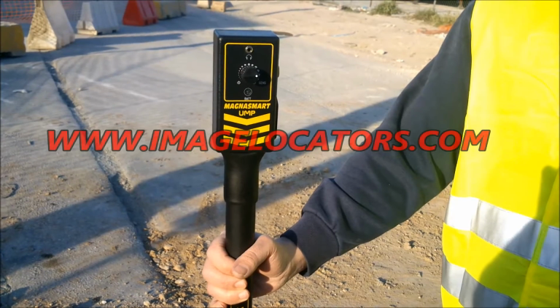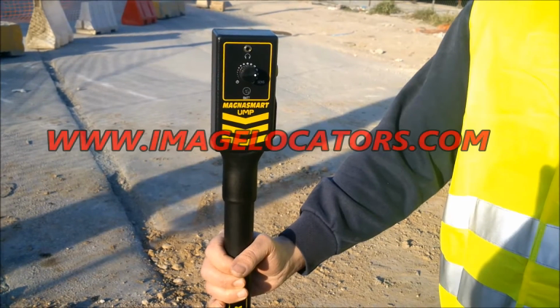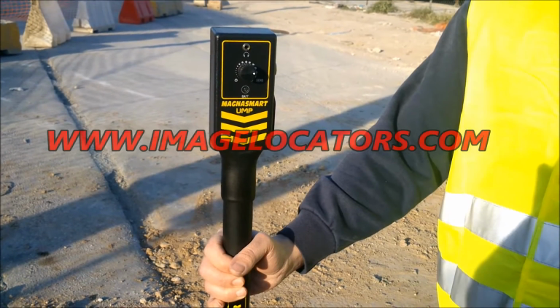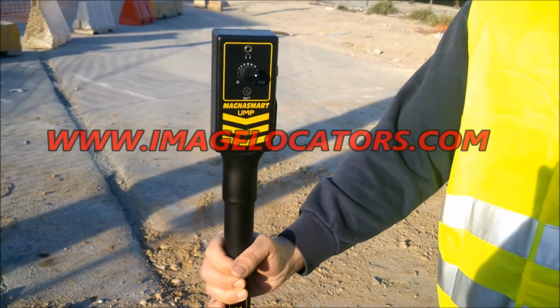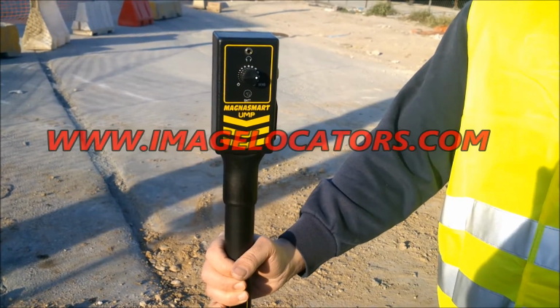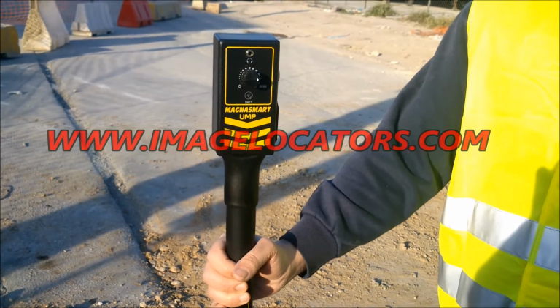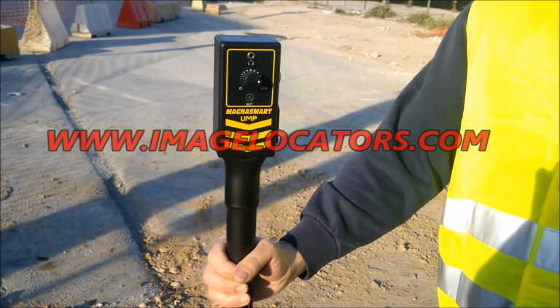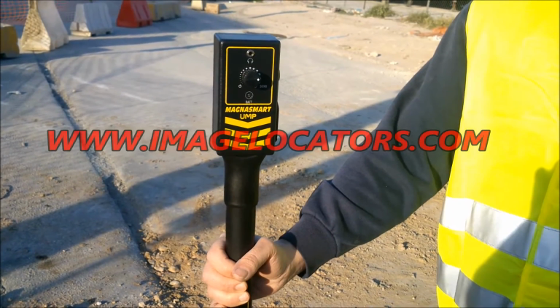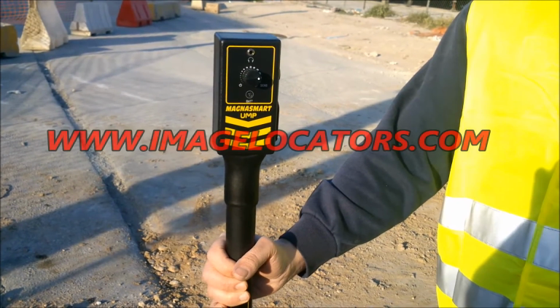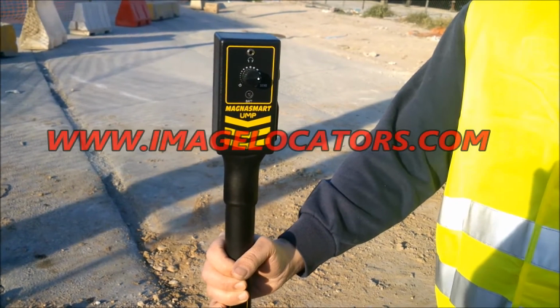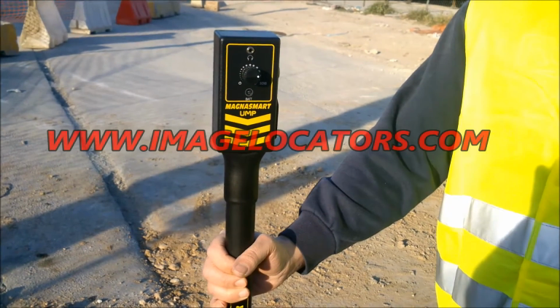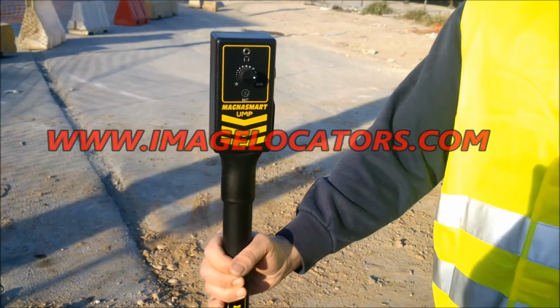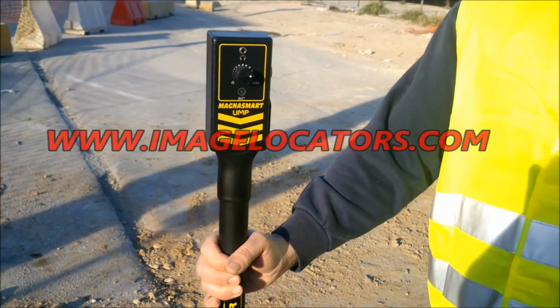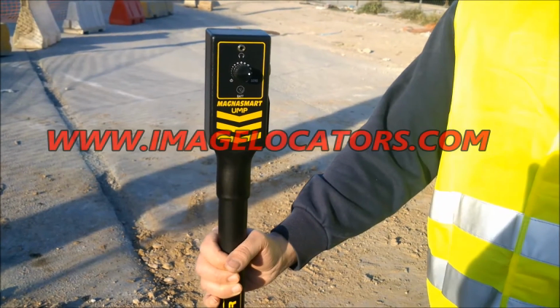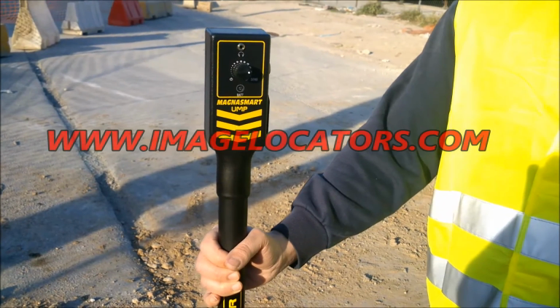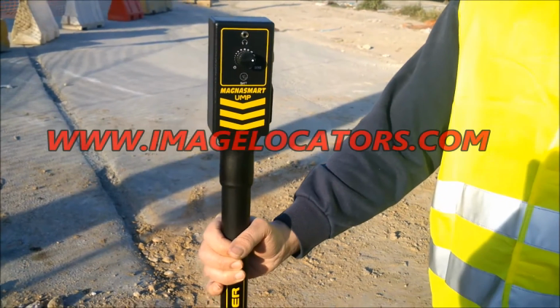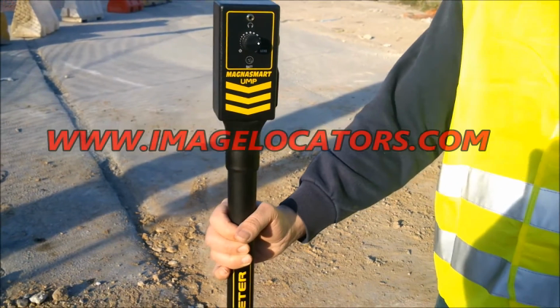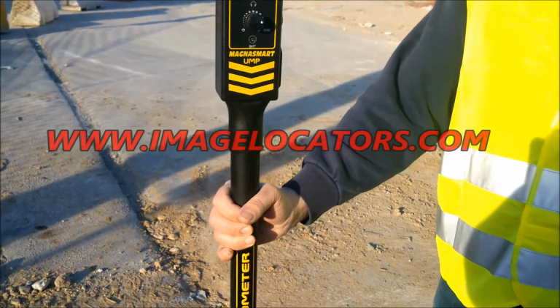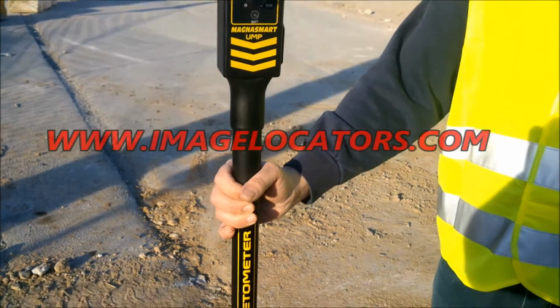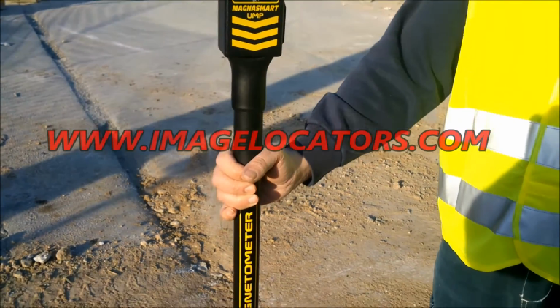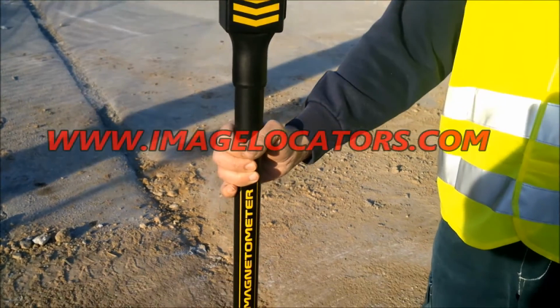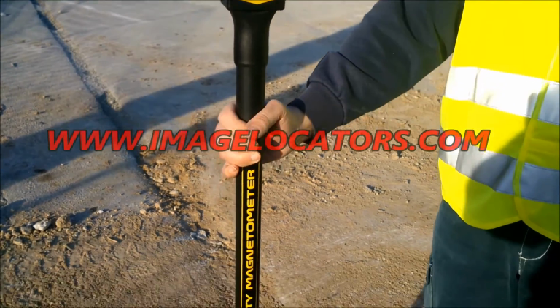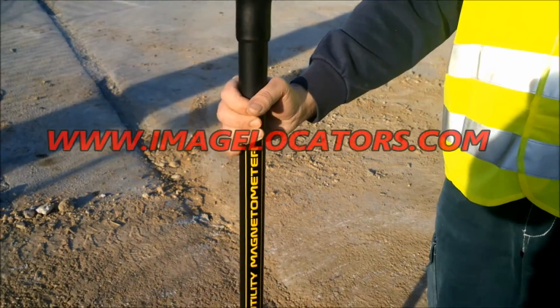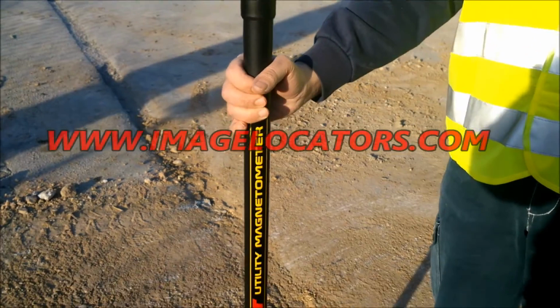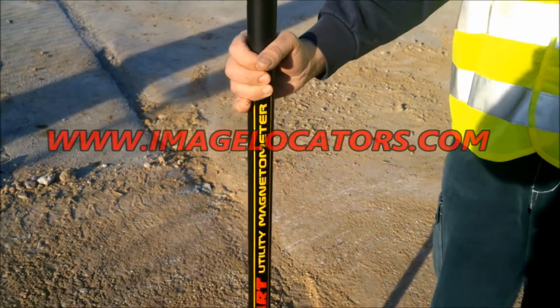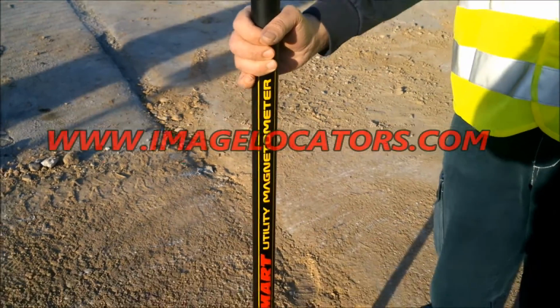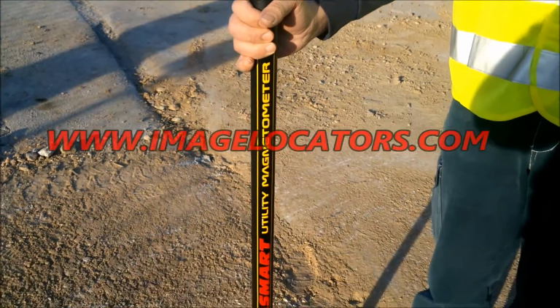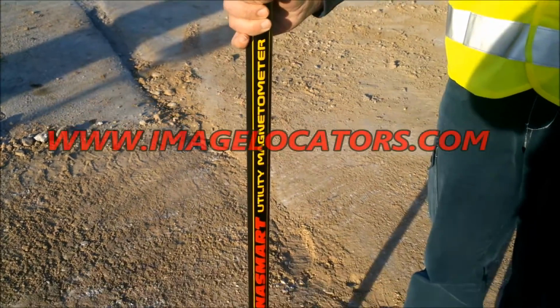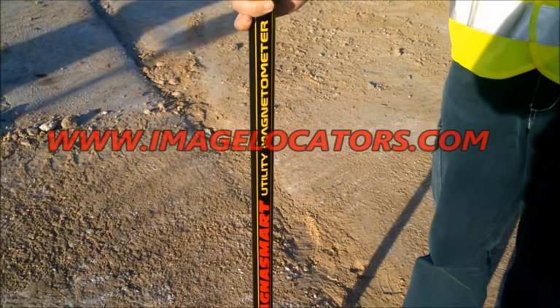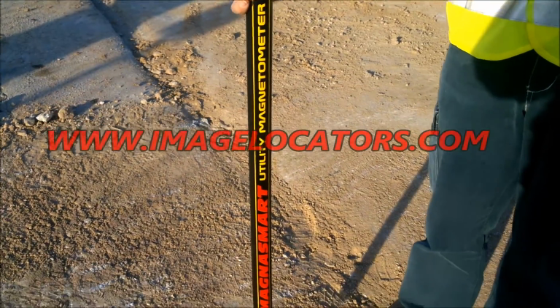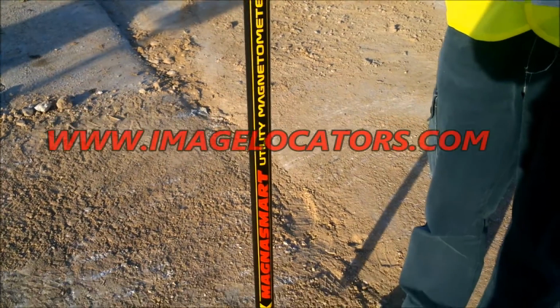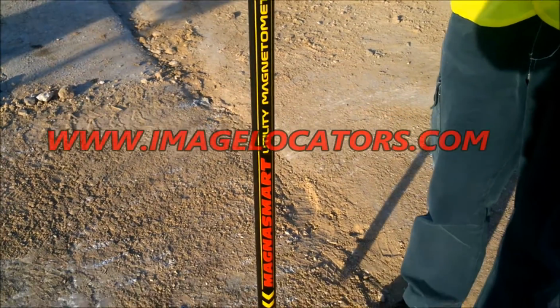After power on, MagnaSmart UMP needs just a few seconds to automatically set up with your environment and ground type.